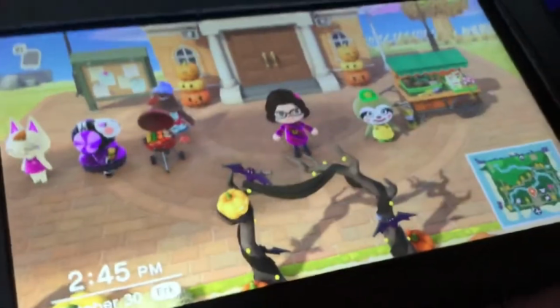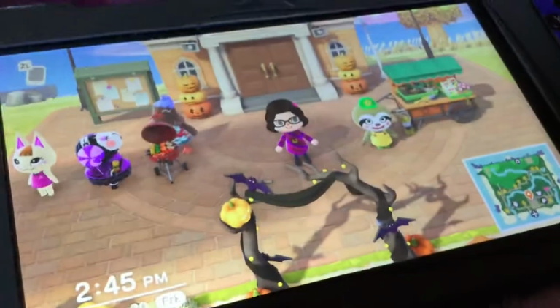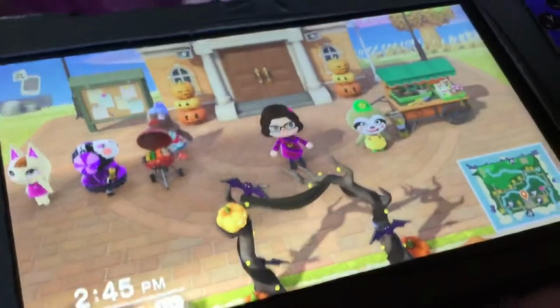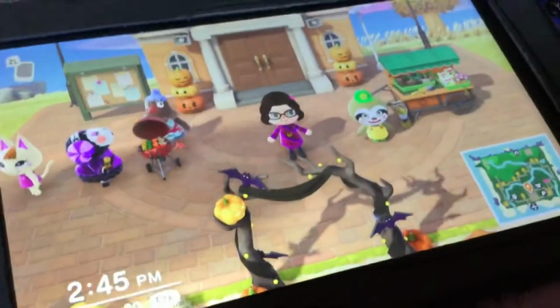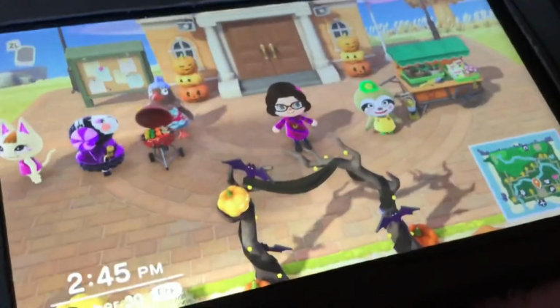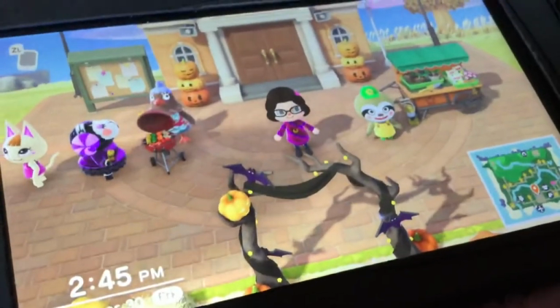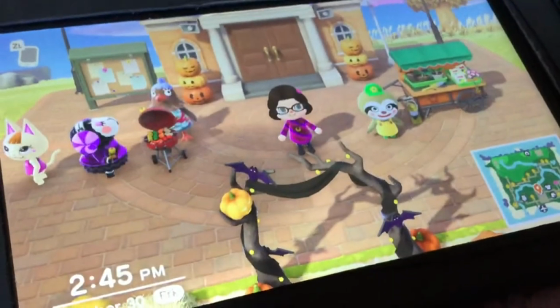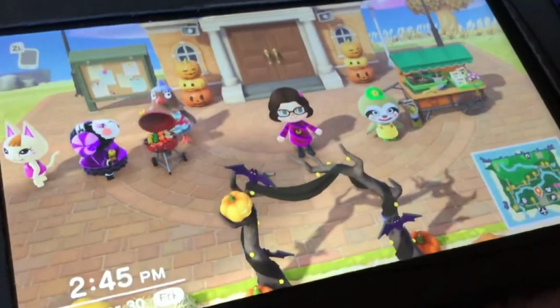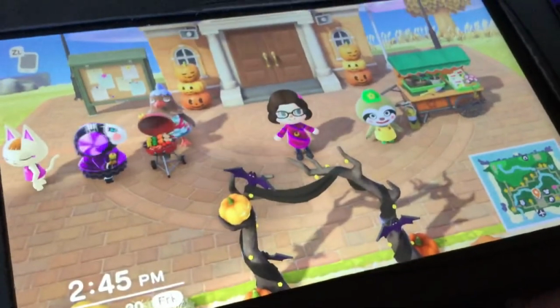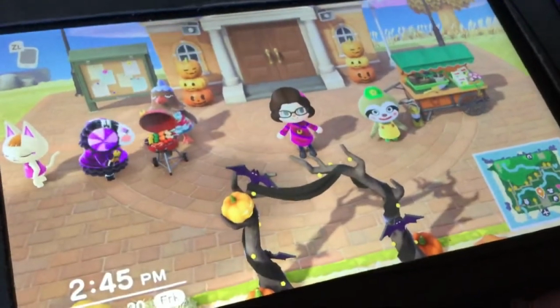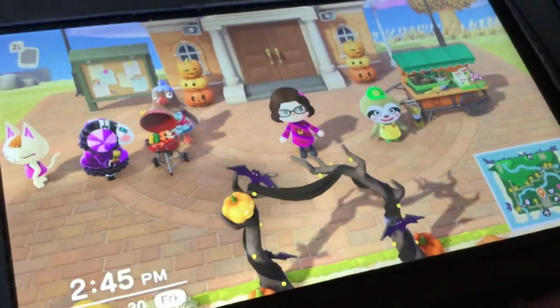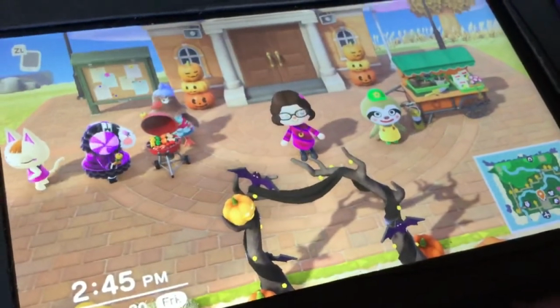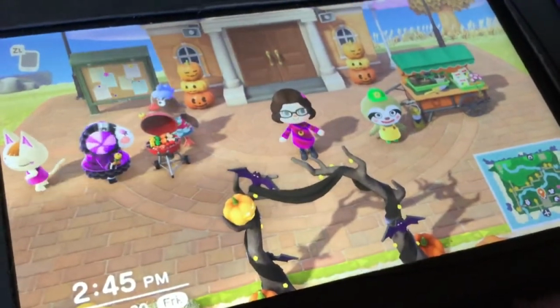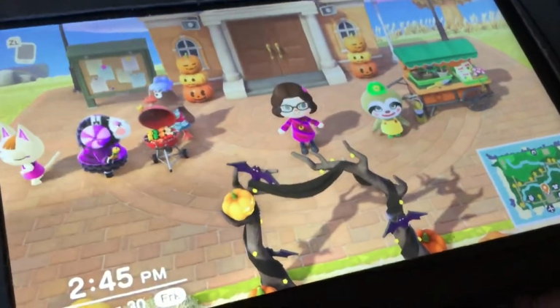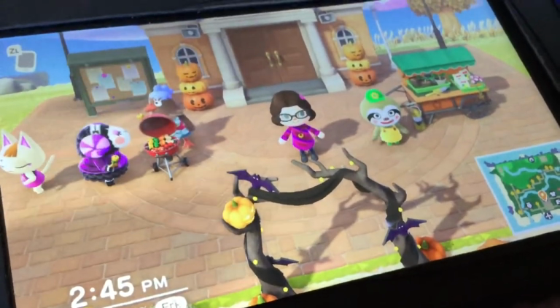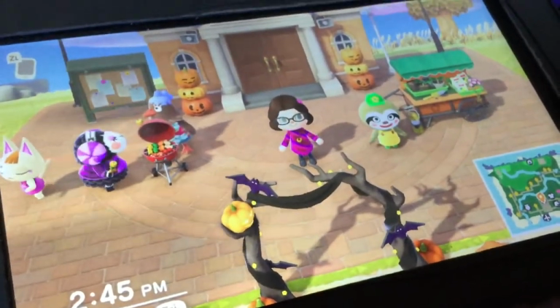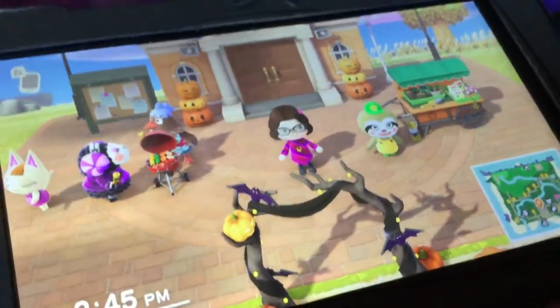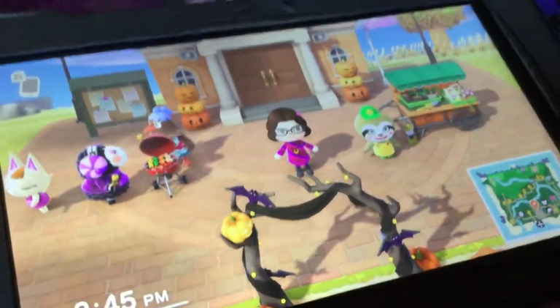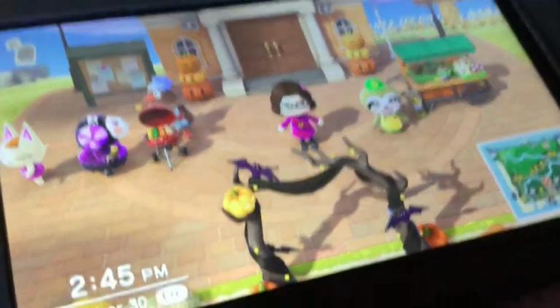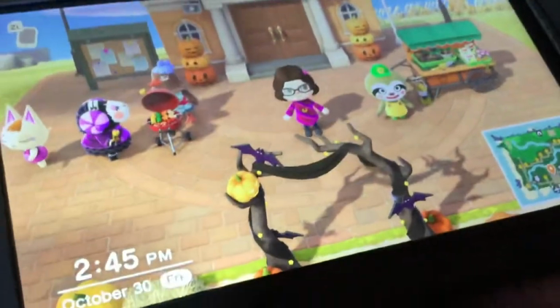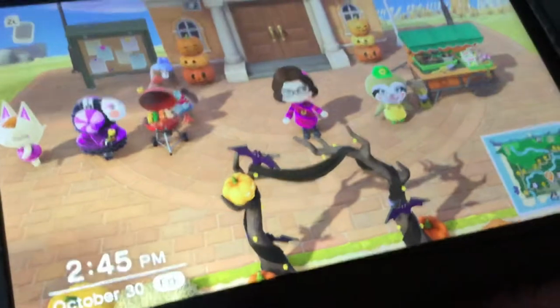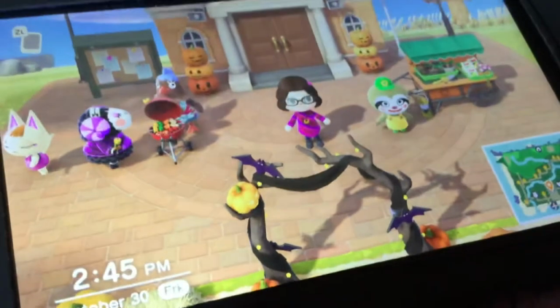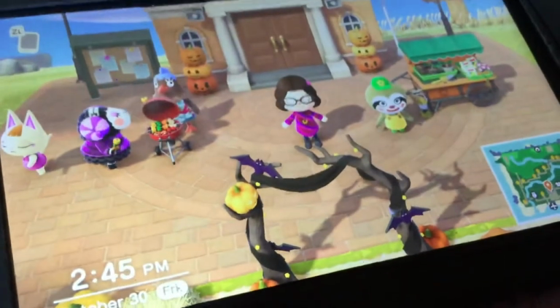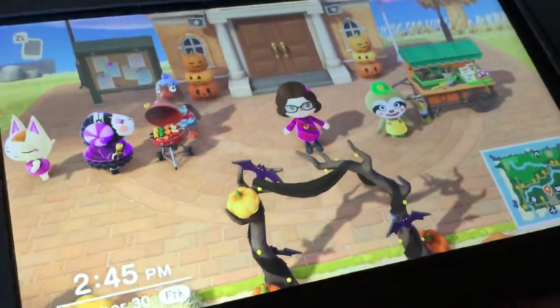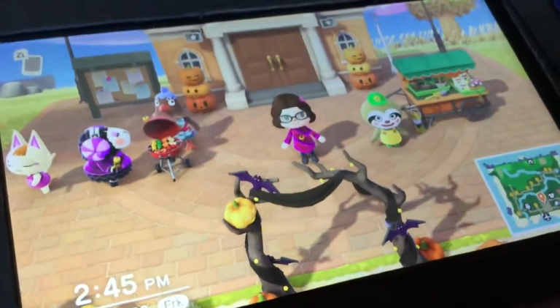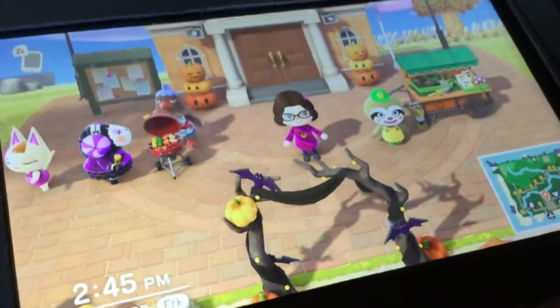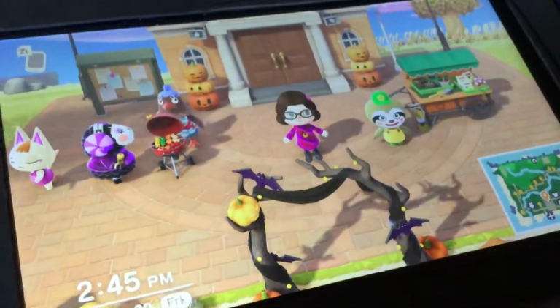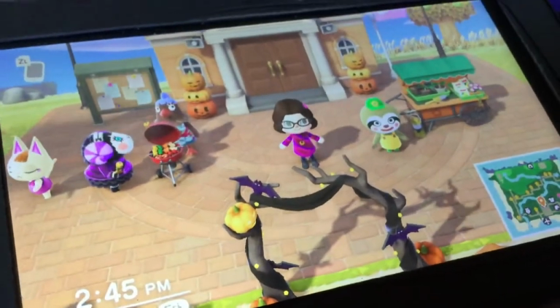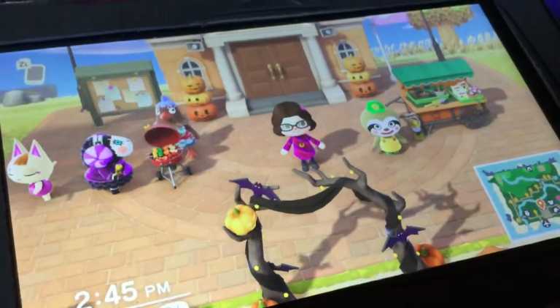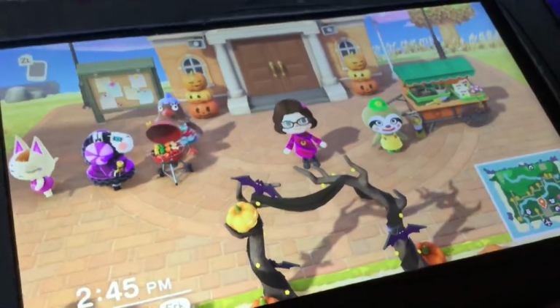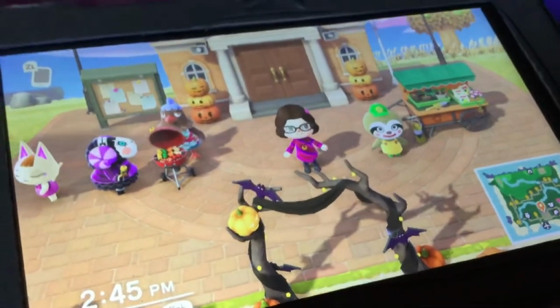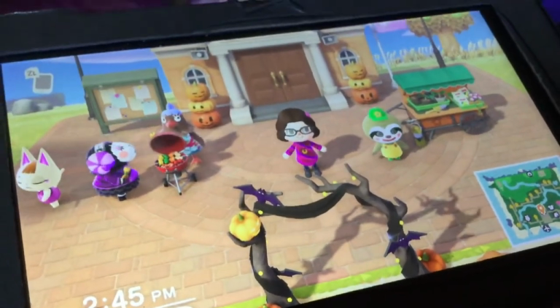Hey guys, my name is Trina, aka TrinaMiddleRounderTheGames, and welcome back to Let's Play Venable Across the New Horizons.